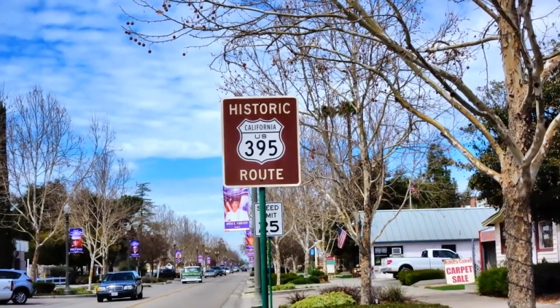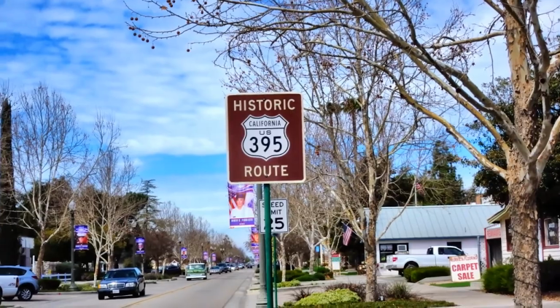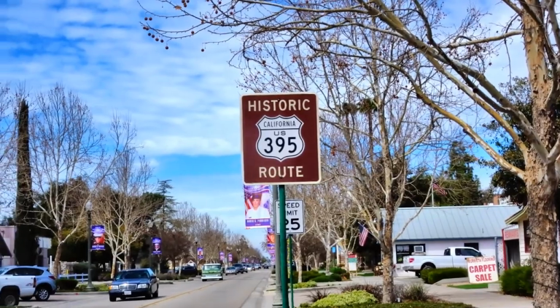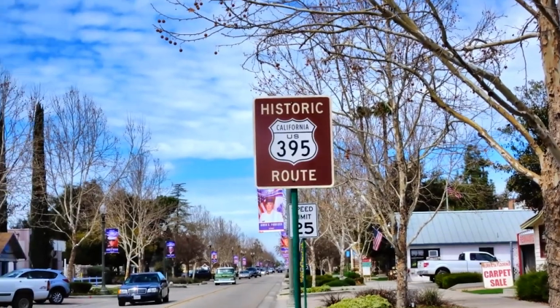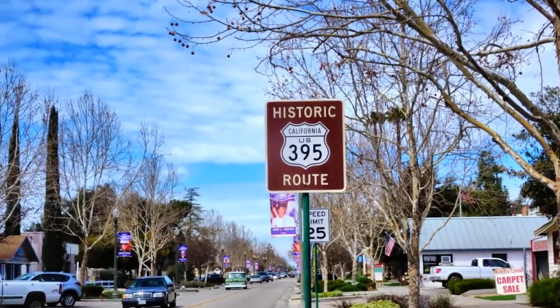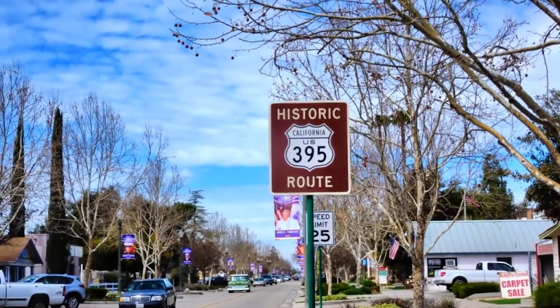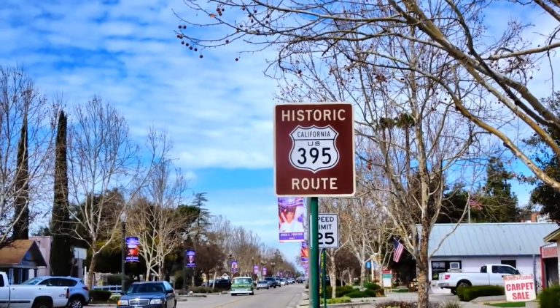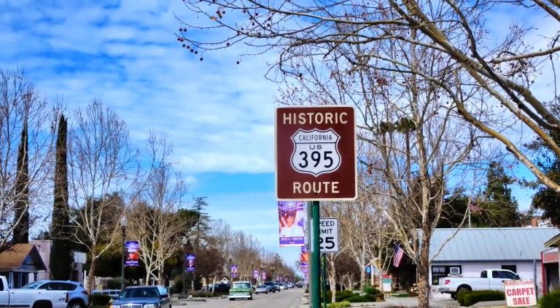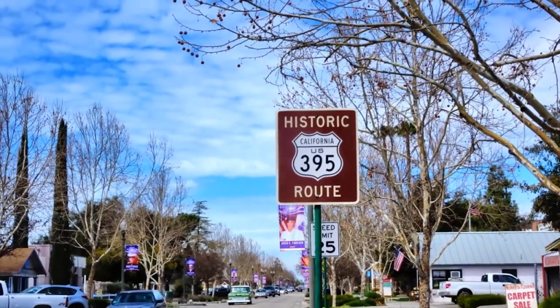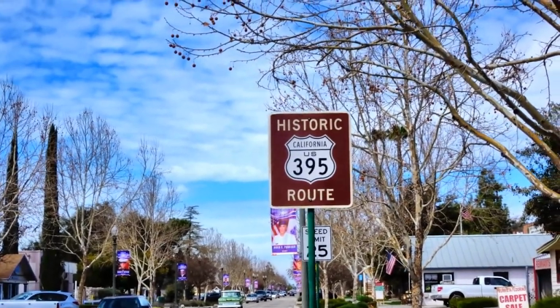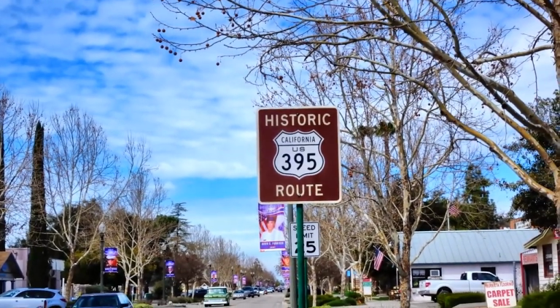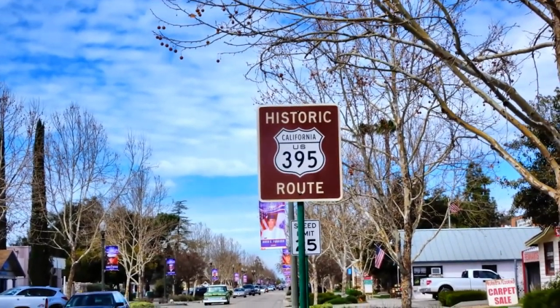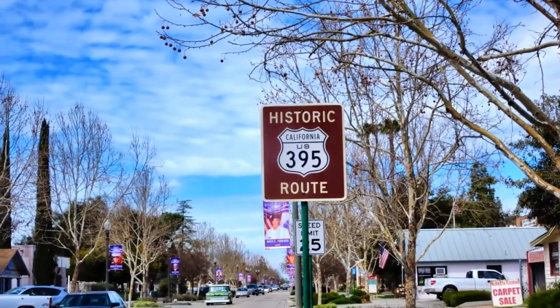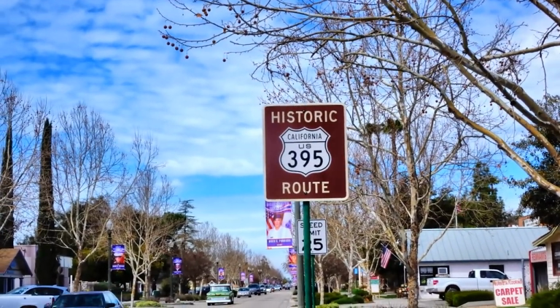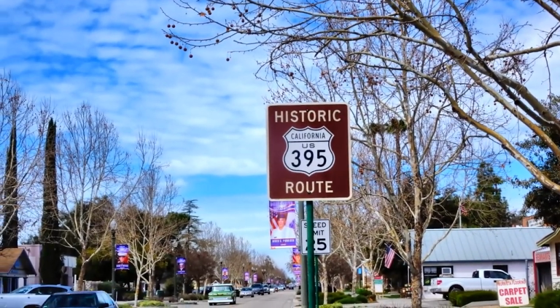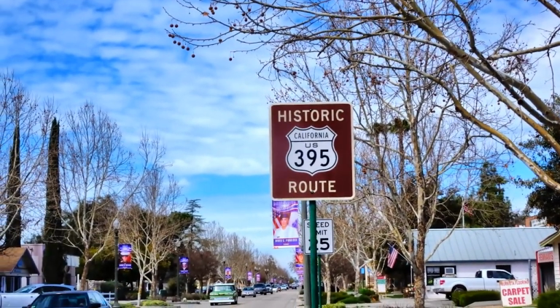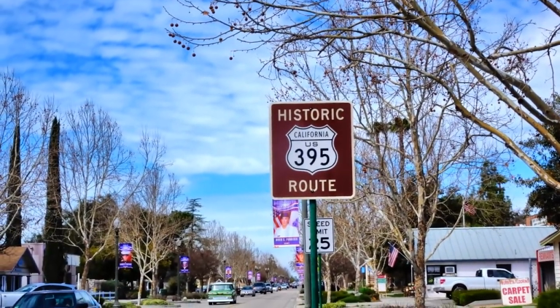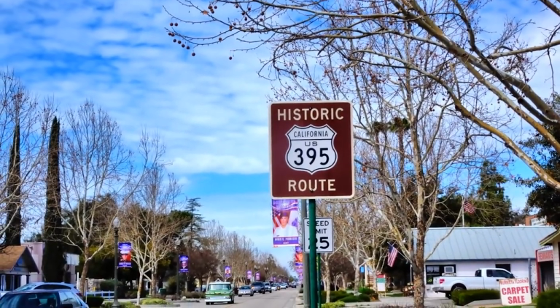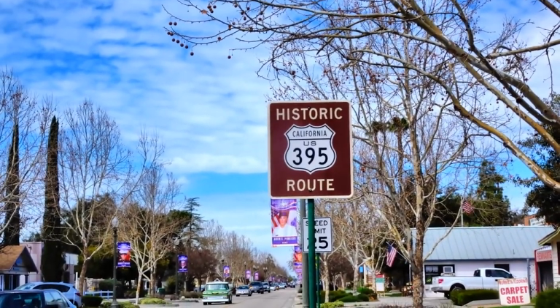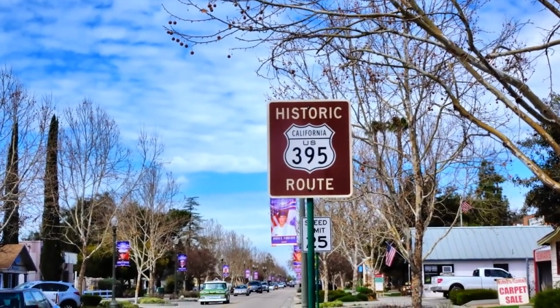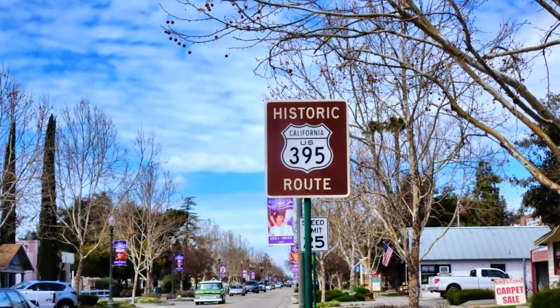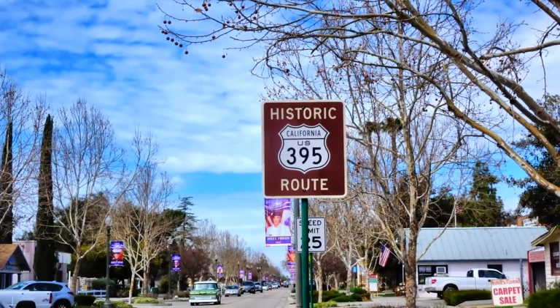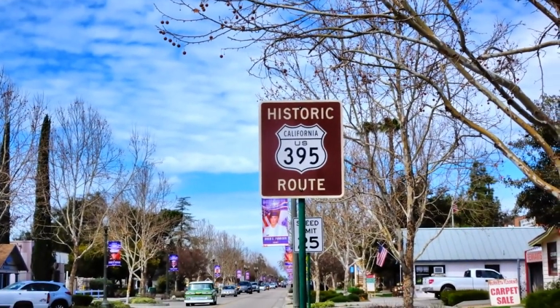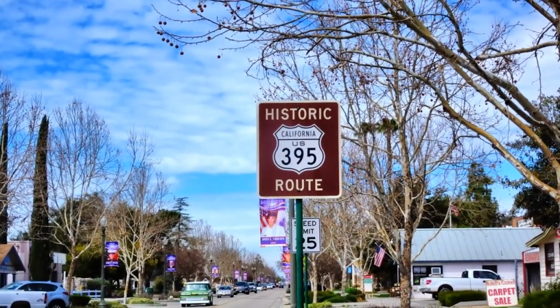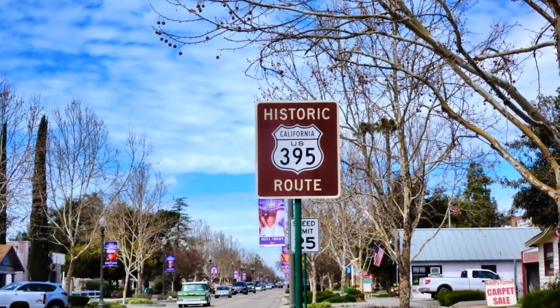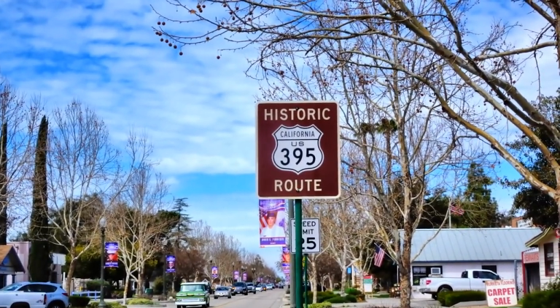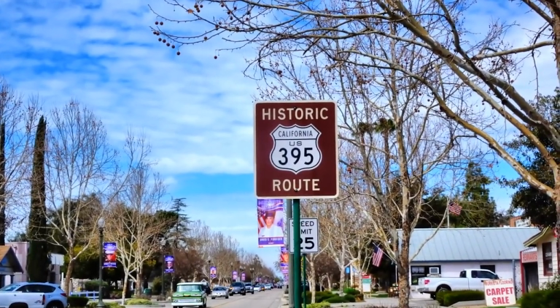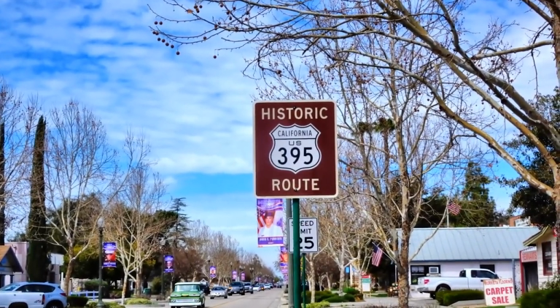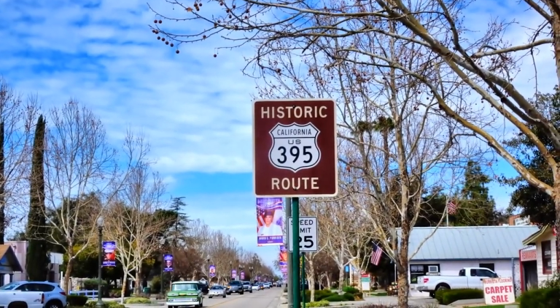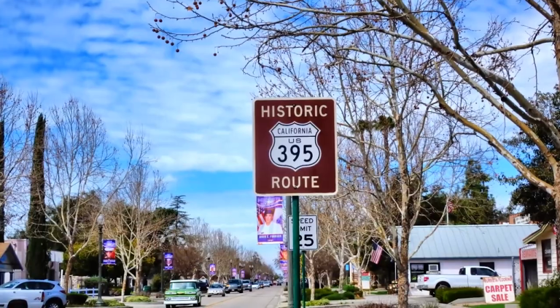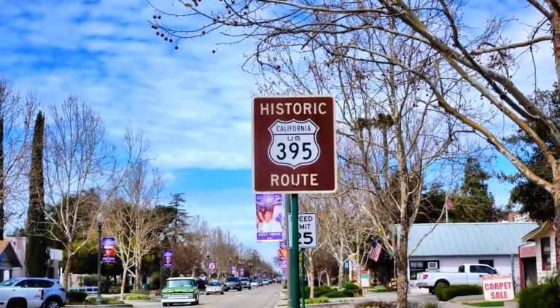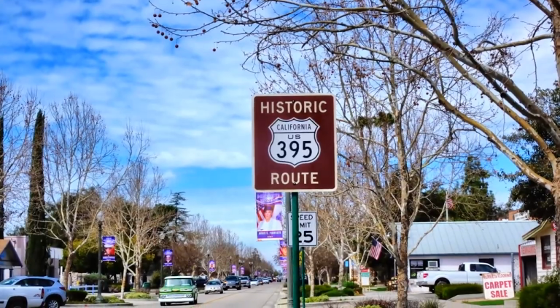Washington is the street for downtown Murrieta, which is also known as Historic Route 395.